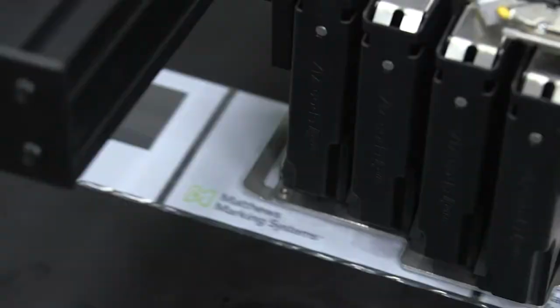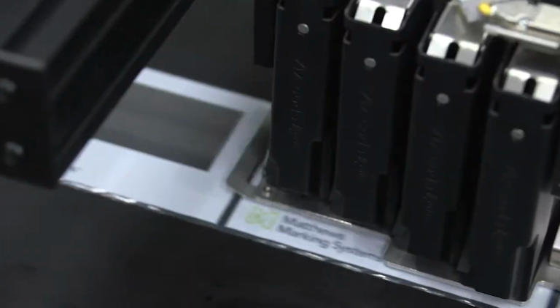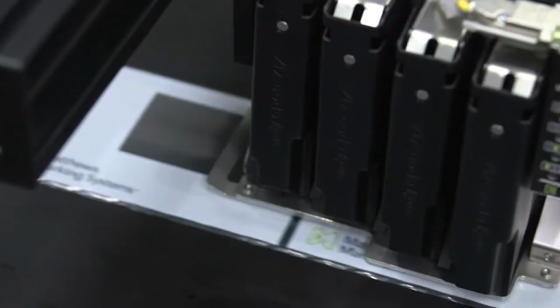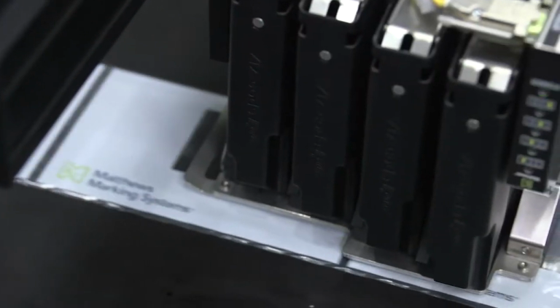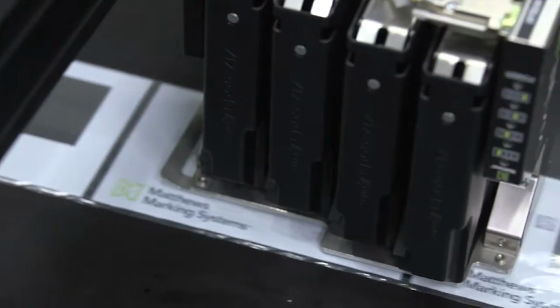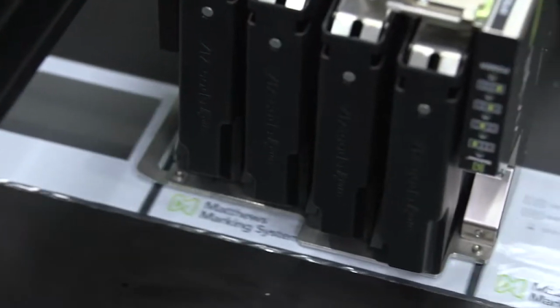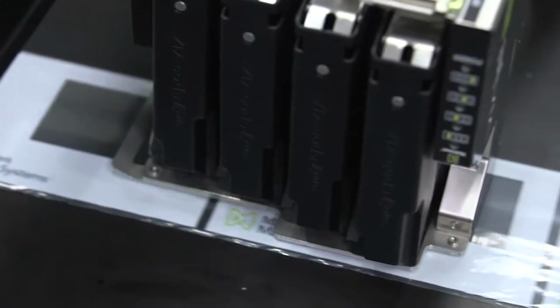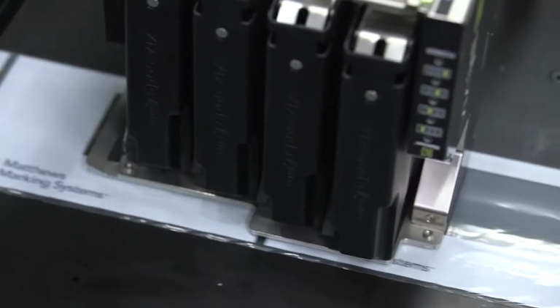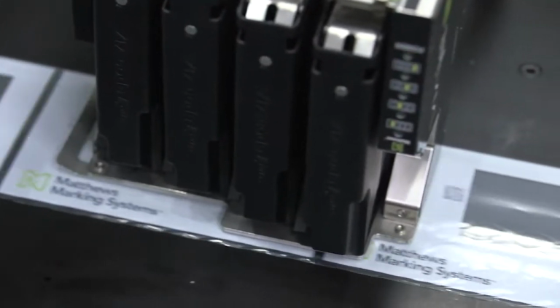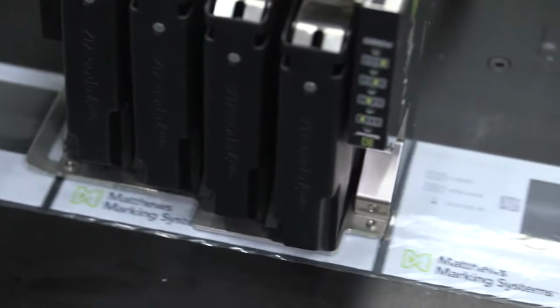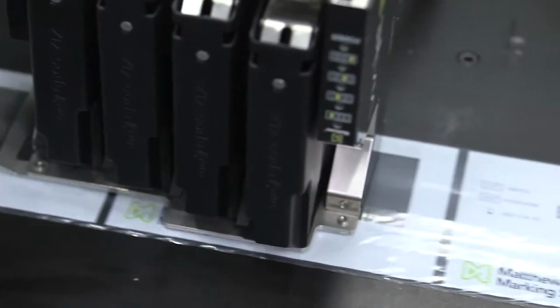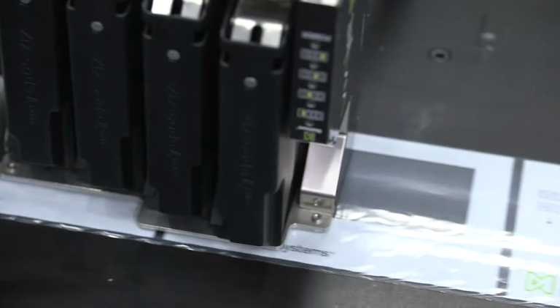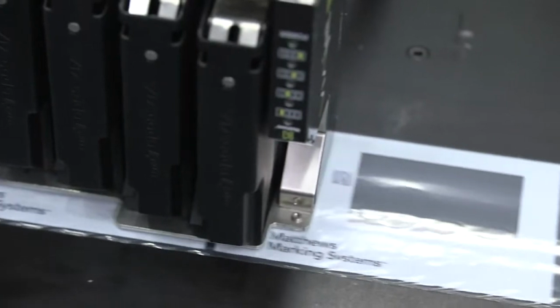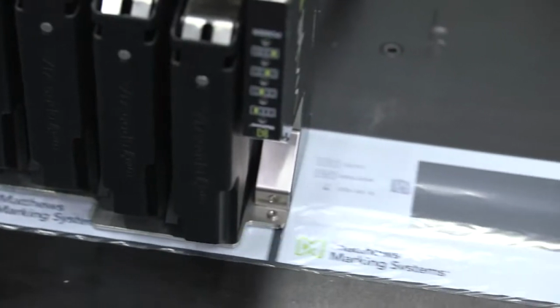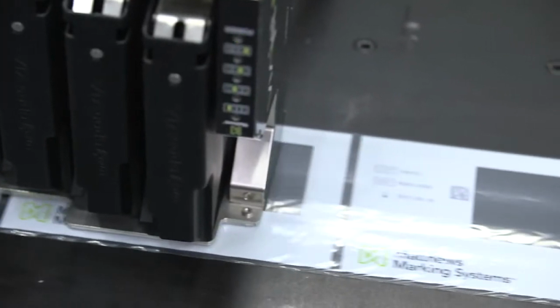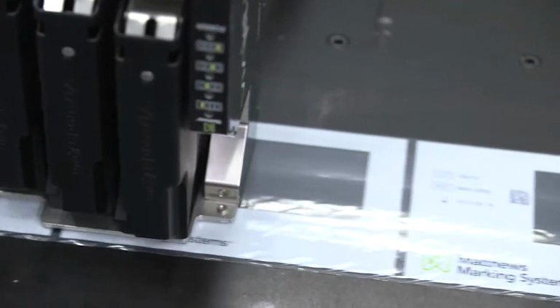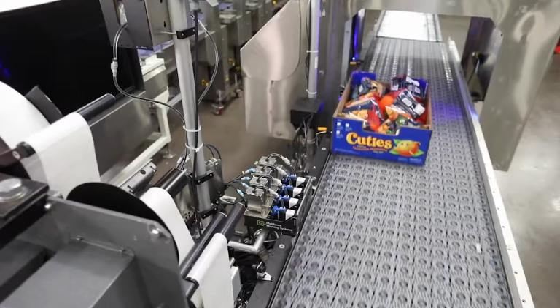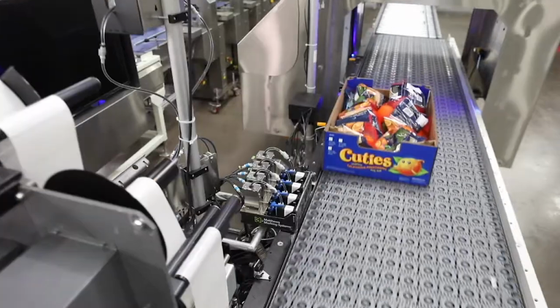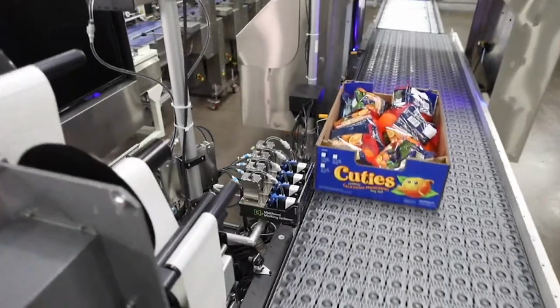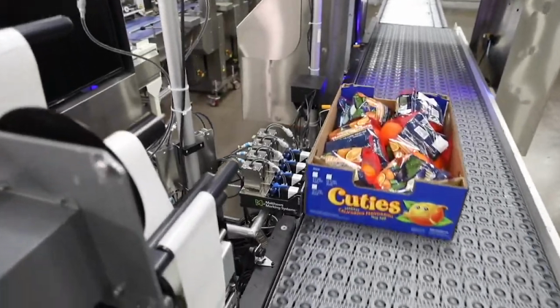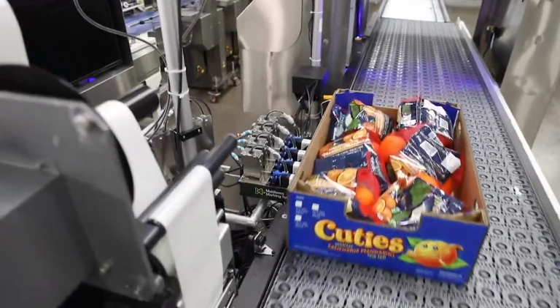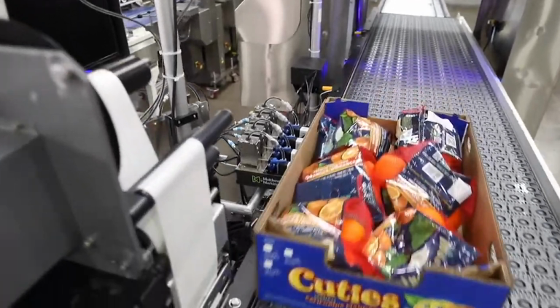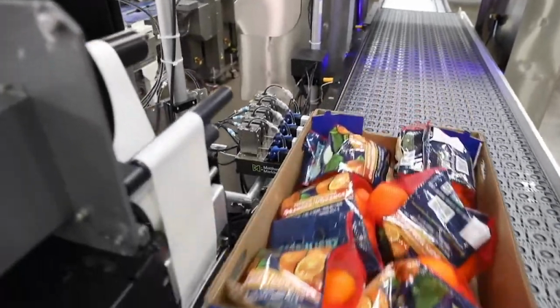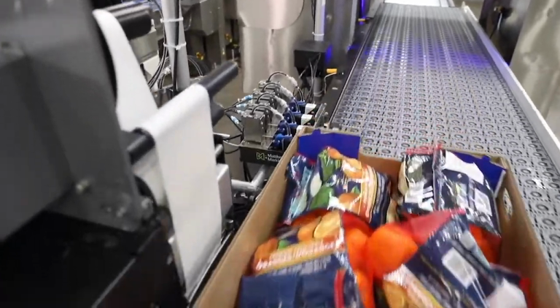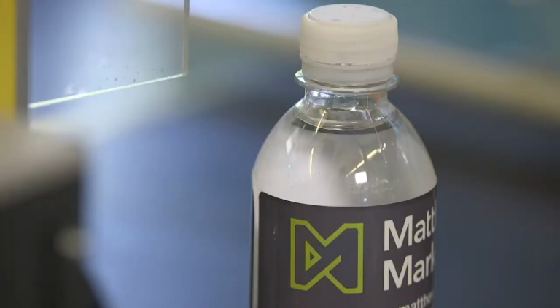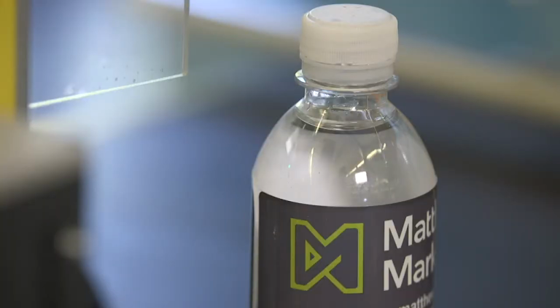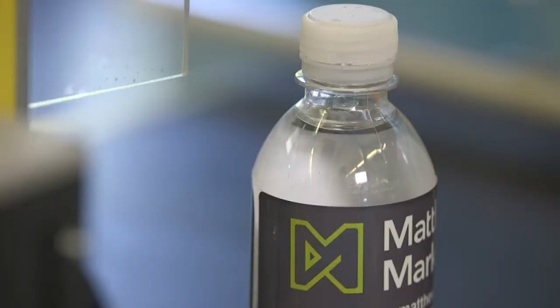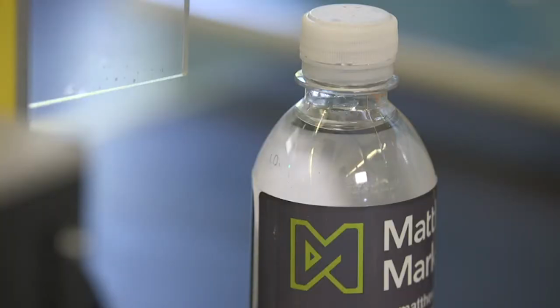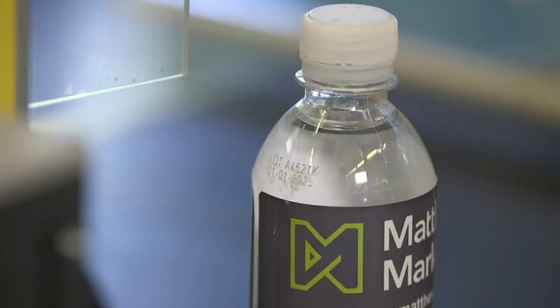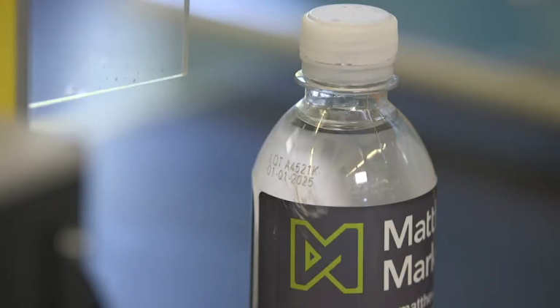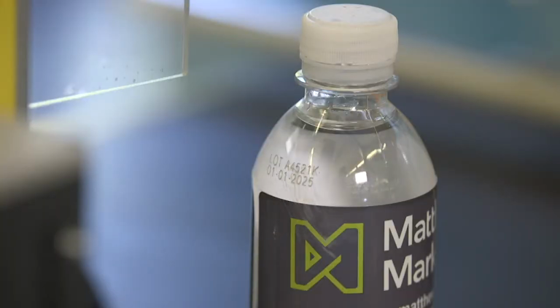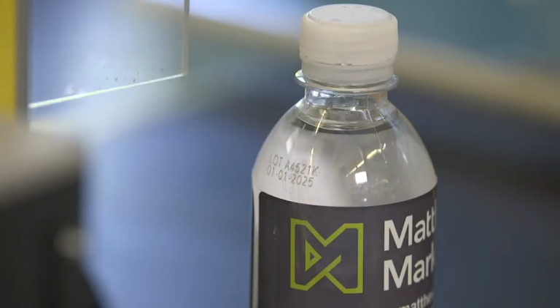That packaging can vary widely from paper to cardboard, plastics, glass, and steel.